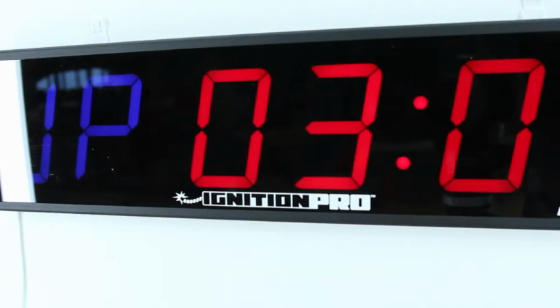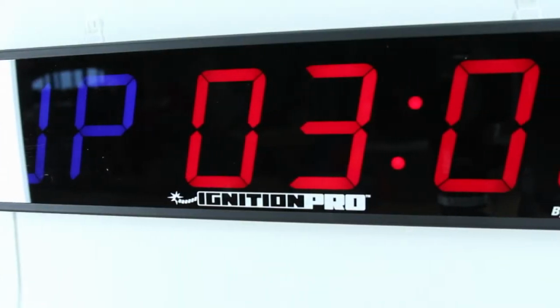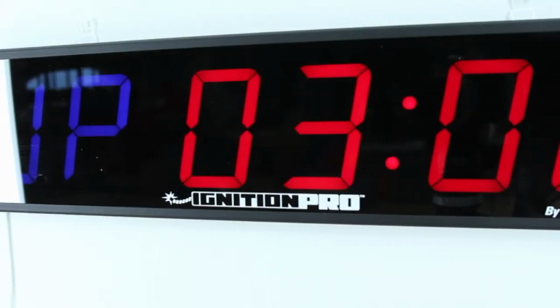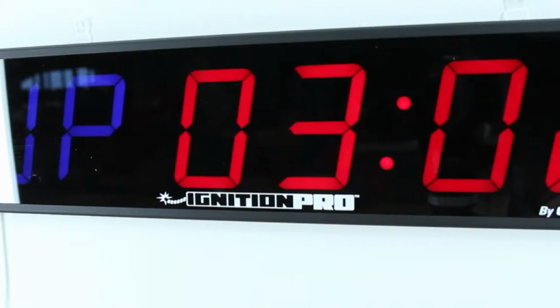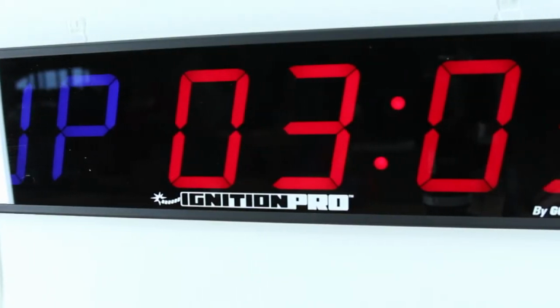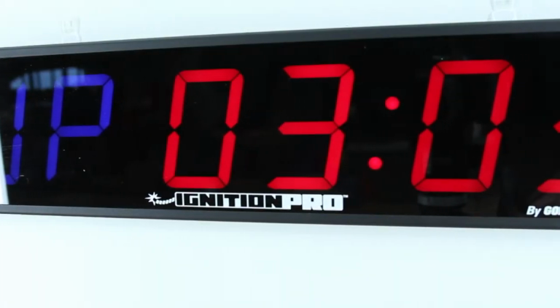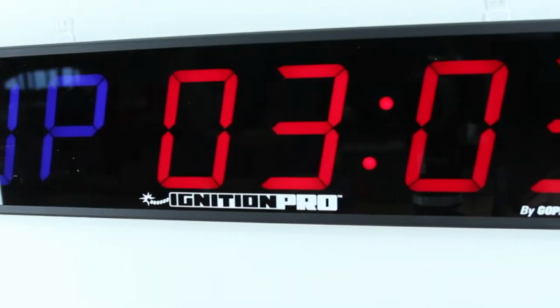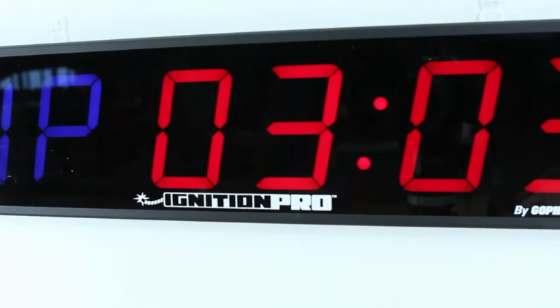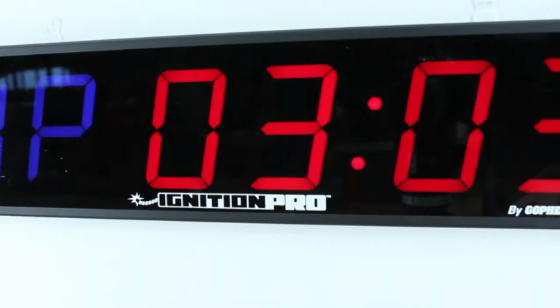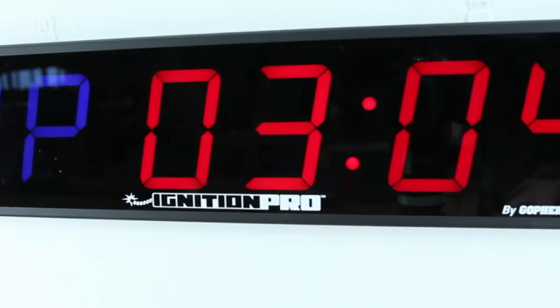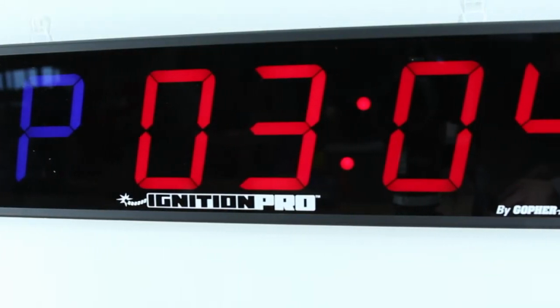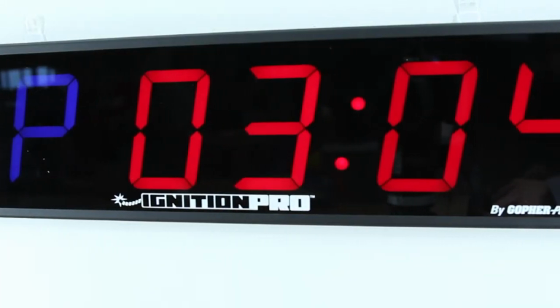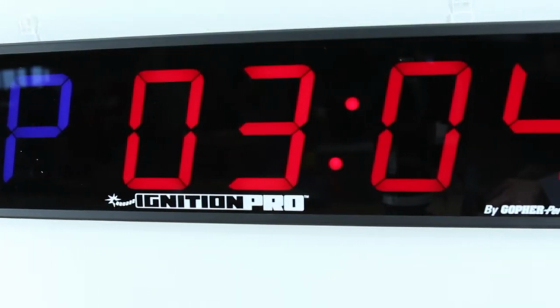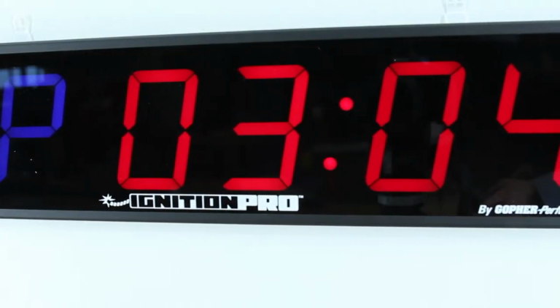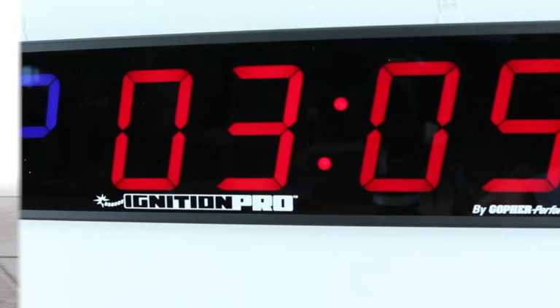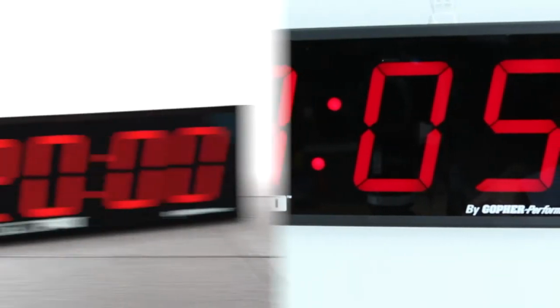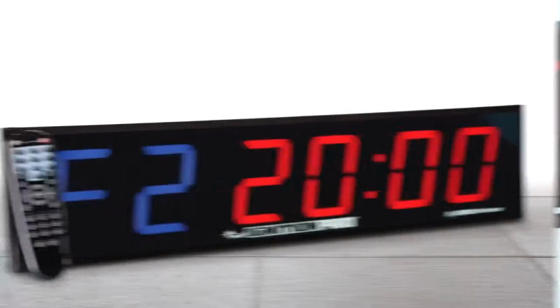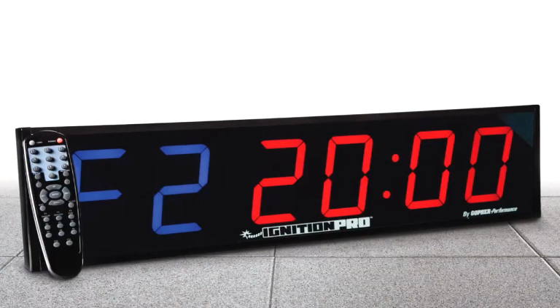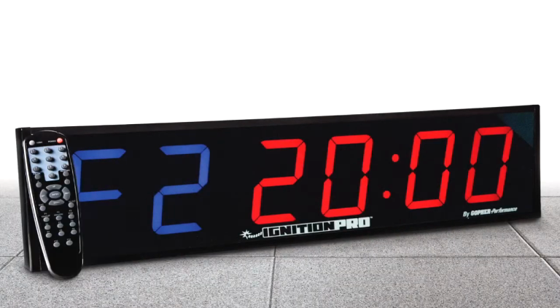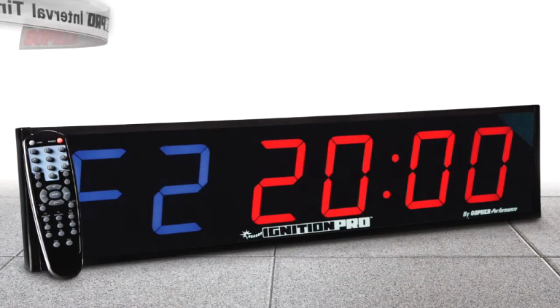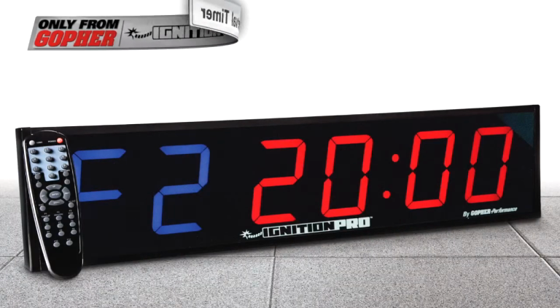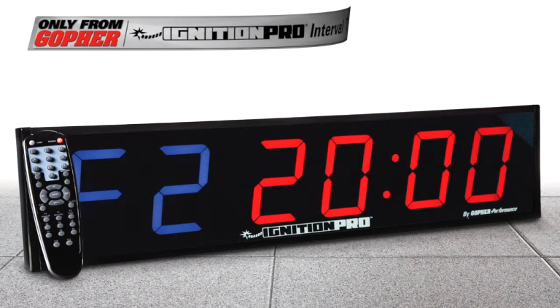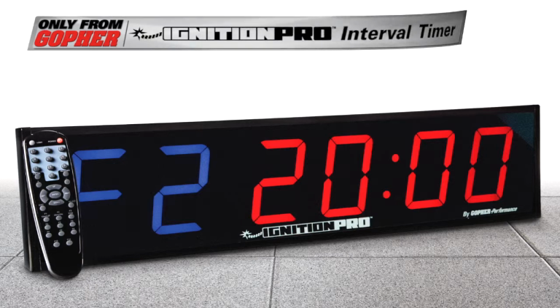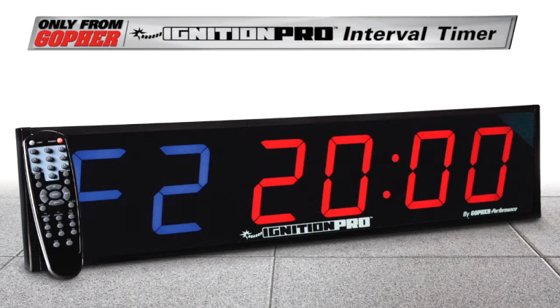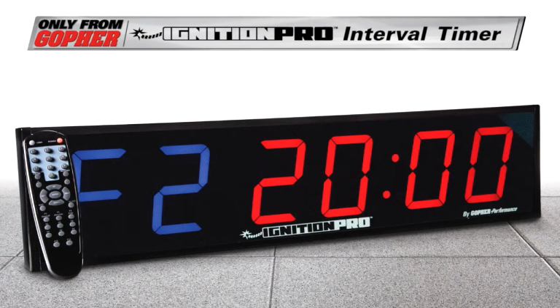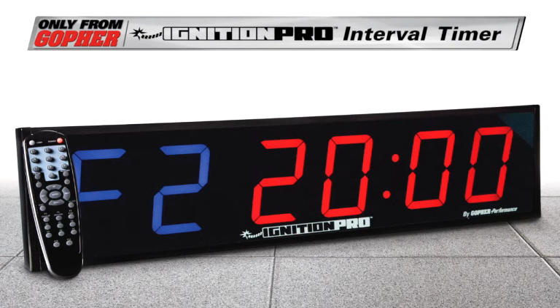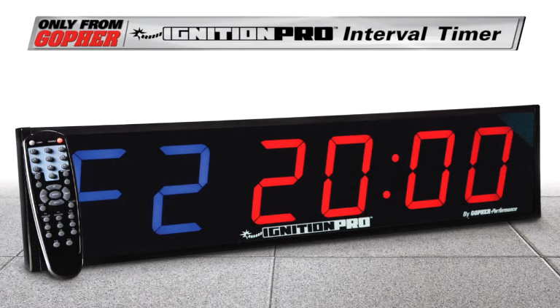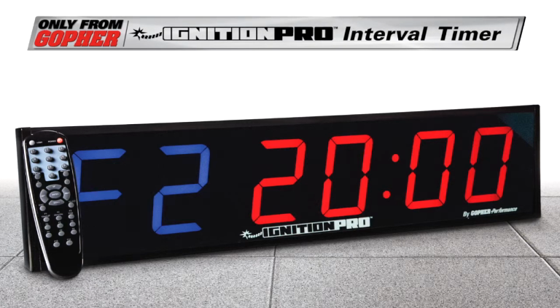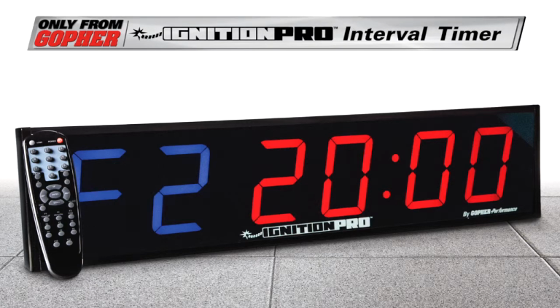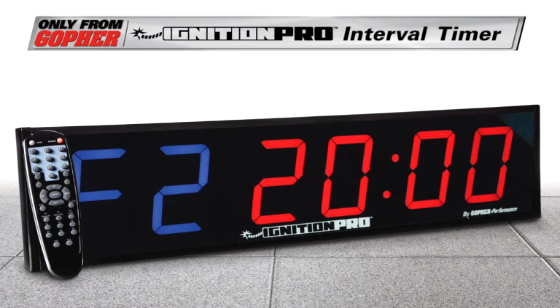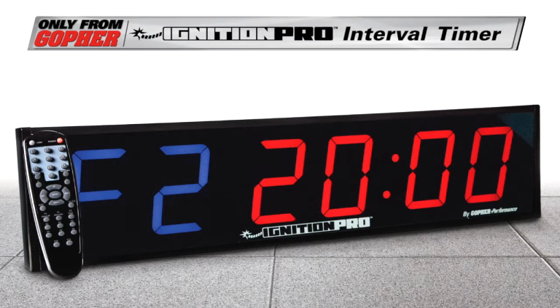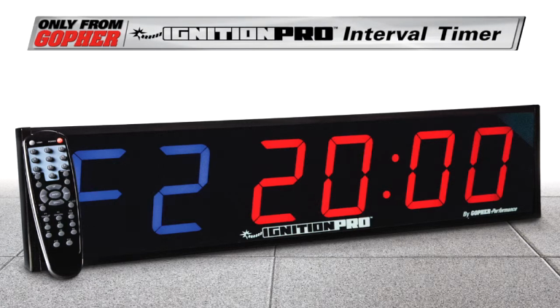The most visible and durable timer for your interval training — the Ignition Pro Interval Timer, only from Gopher's.